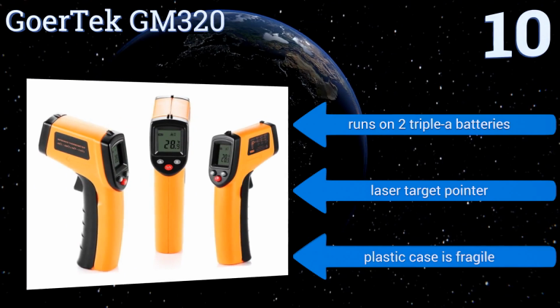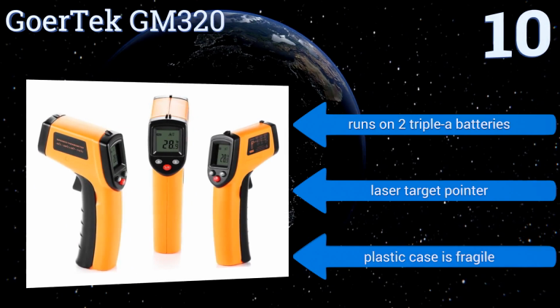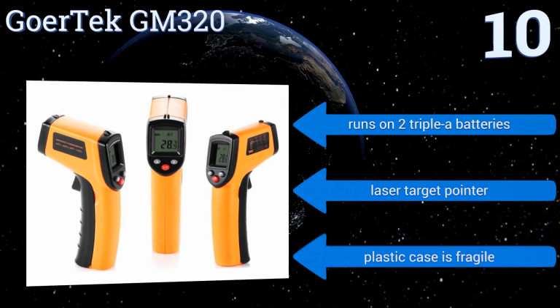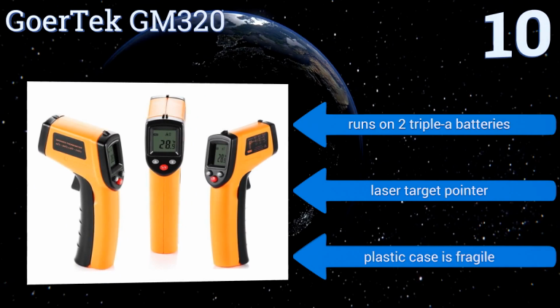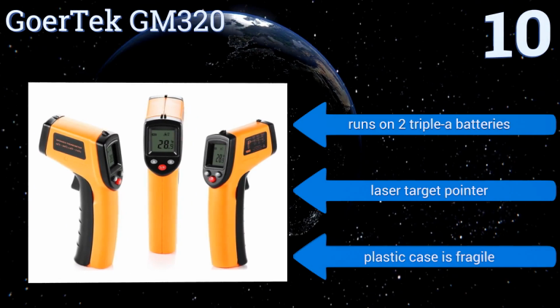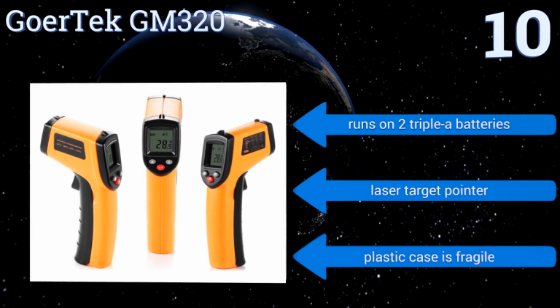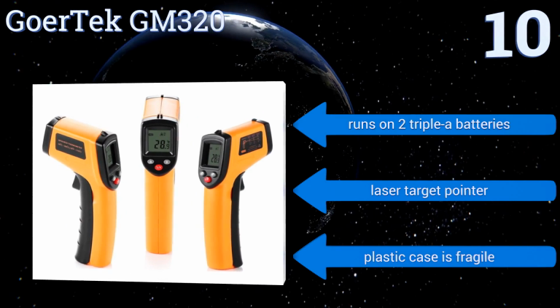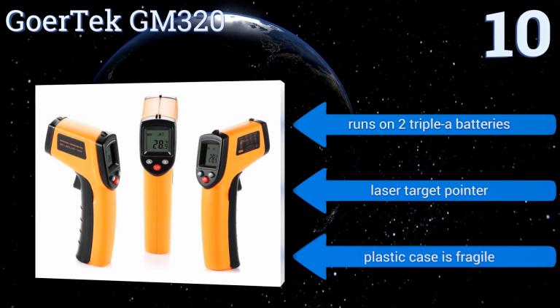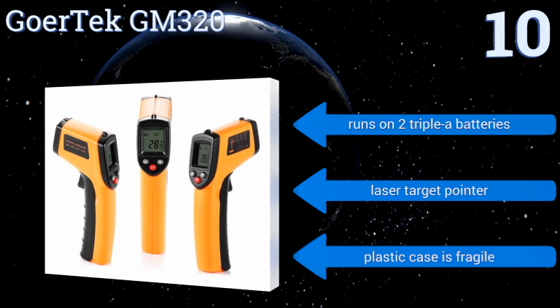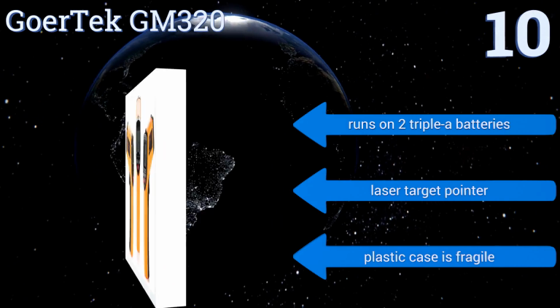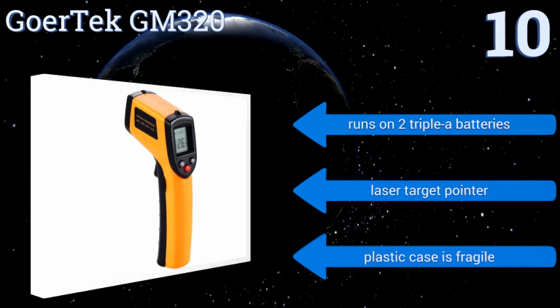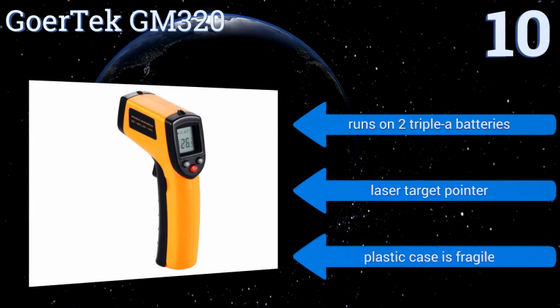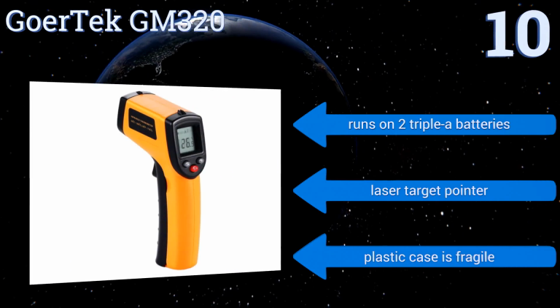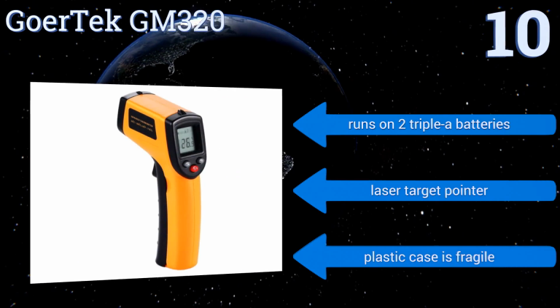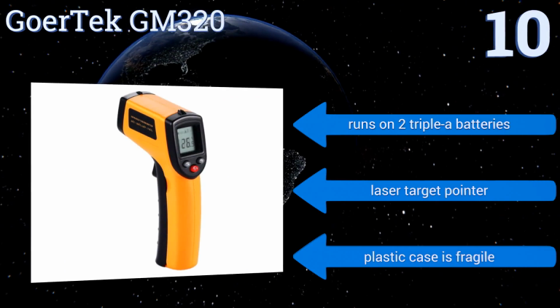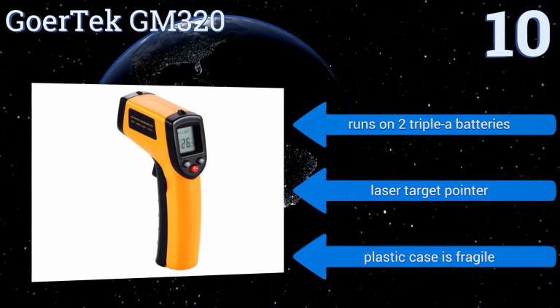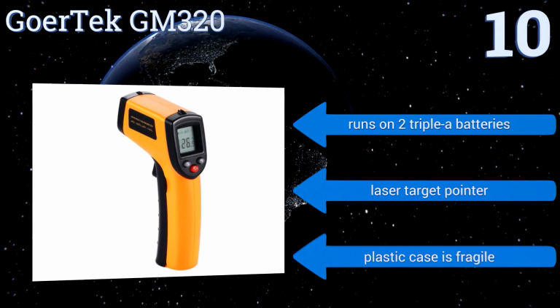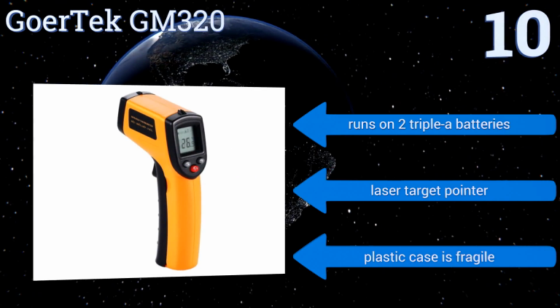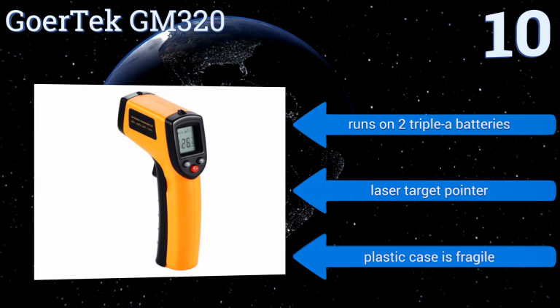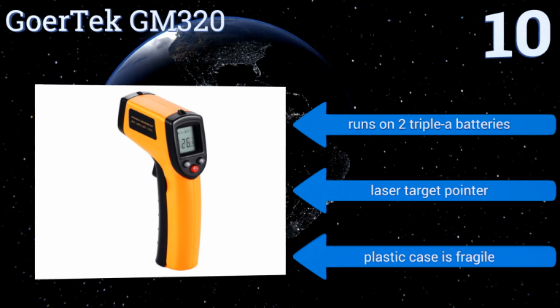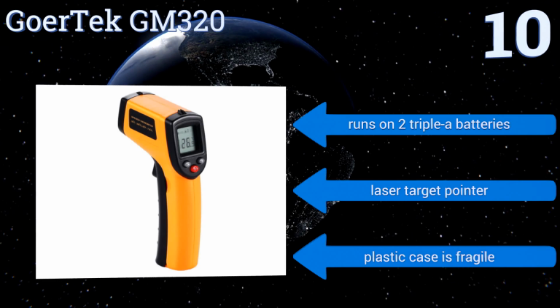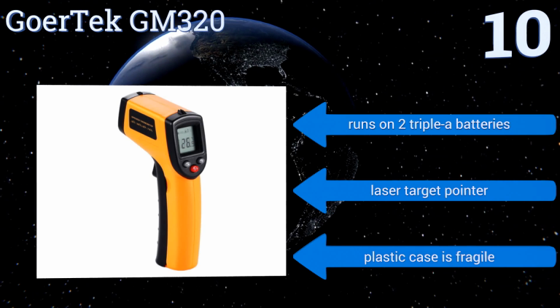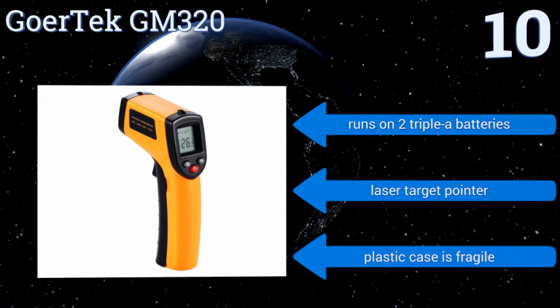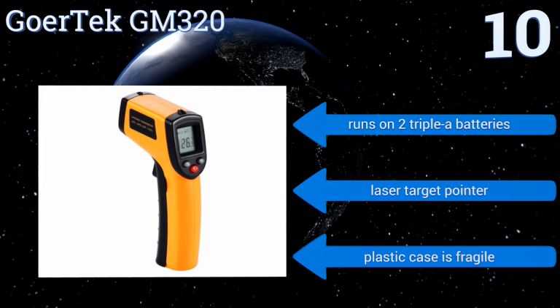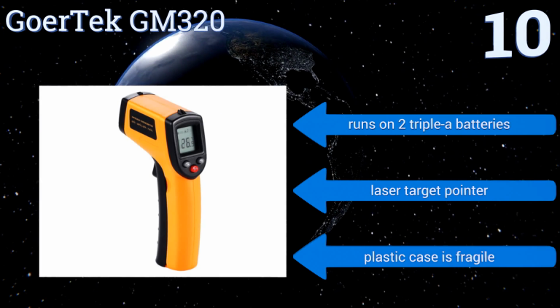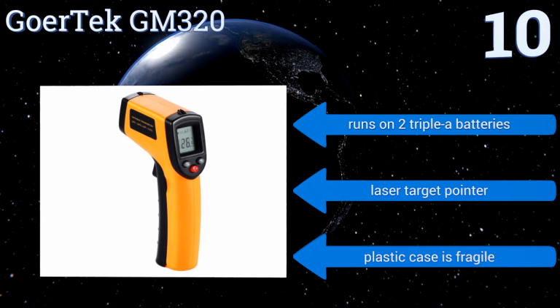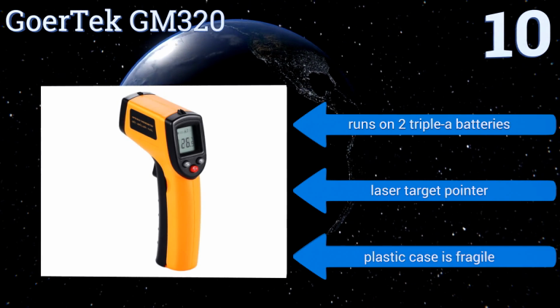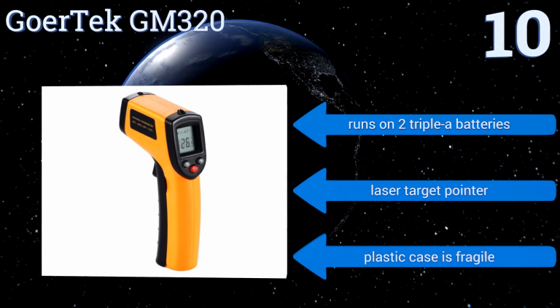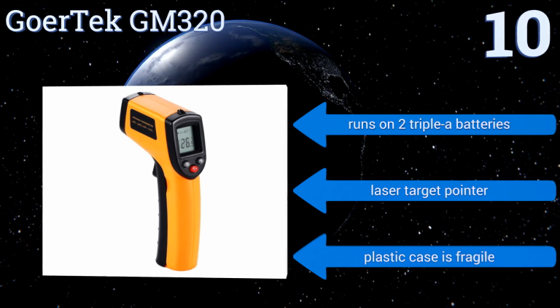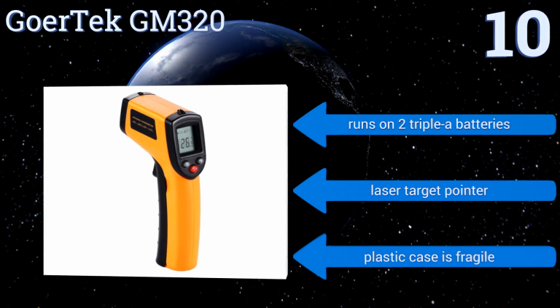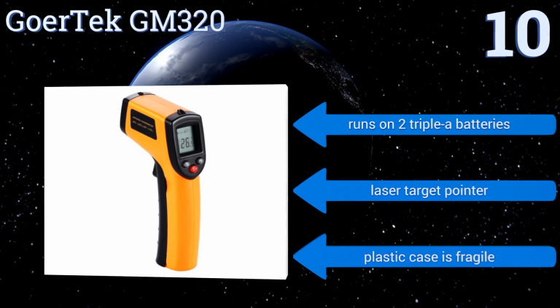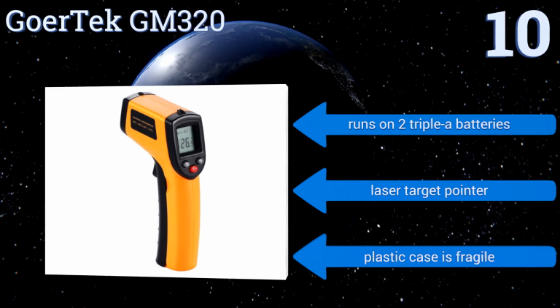It runs on two AAA batteries and has a laser target pointer. However, the plastic case is fragile.